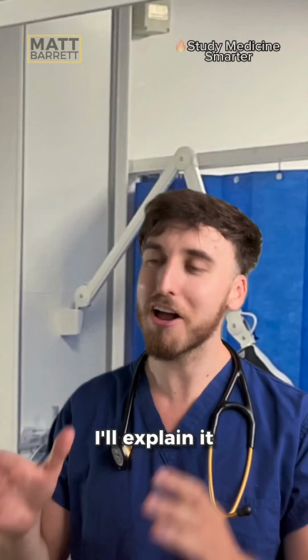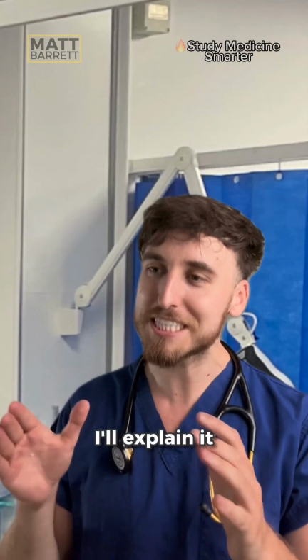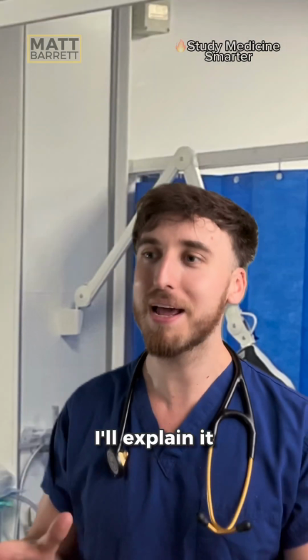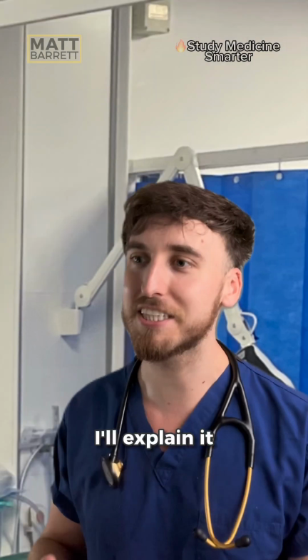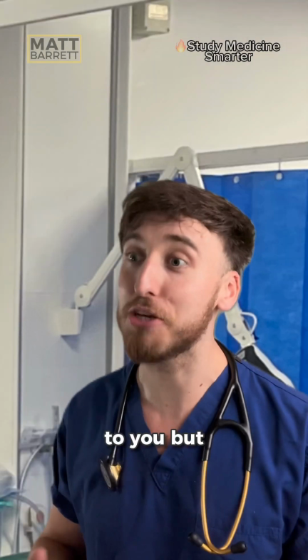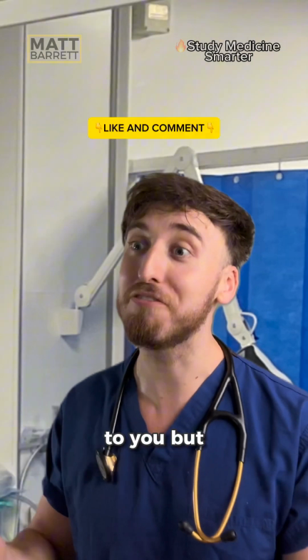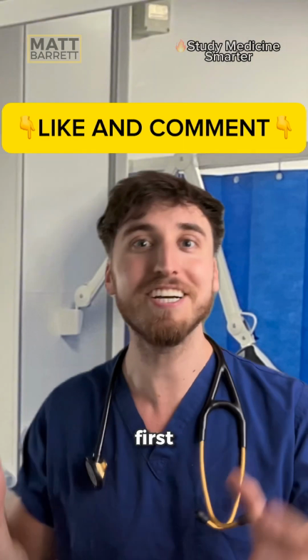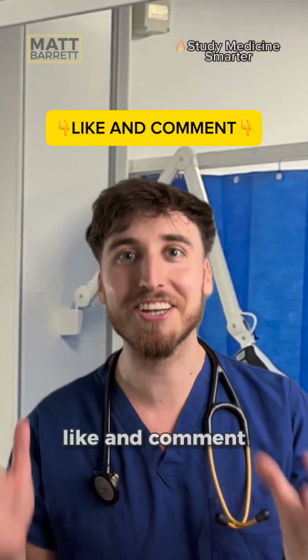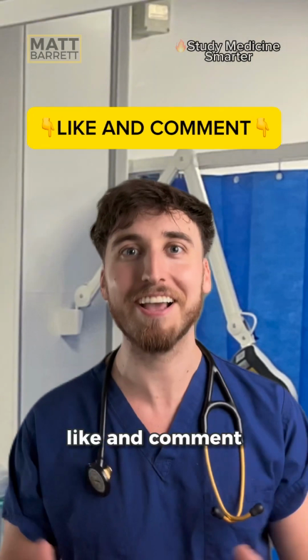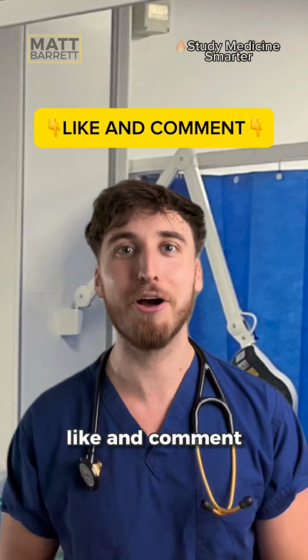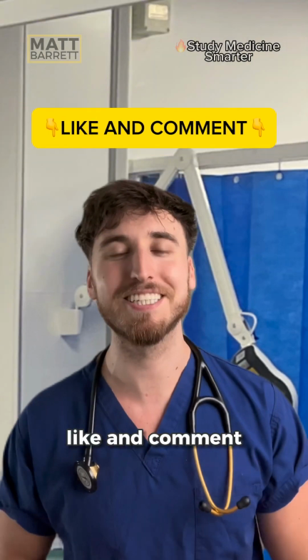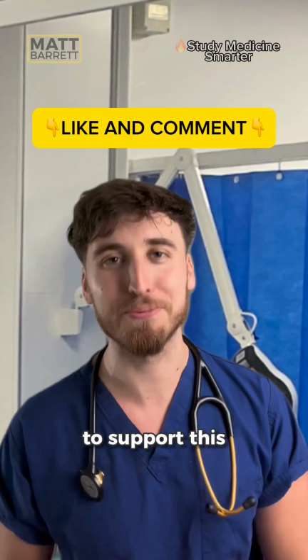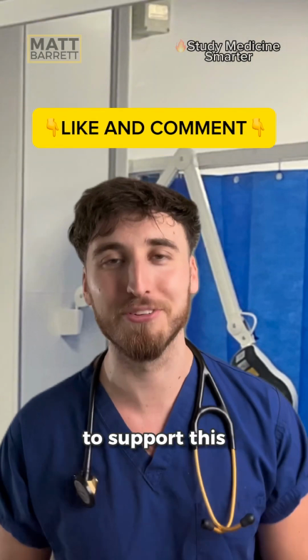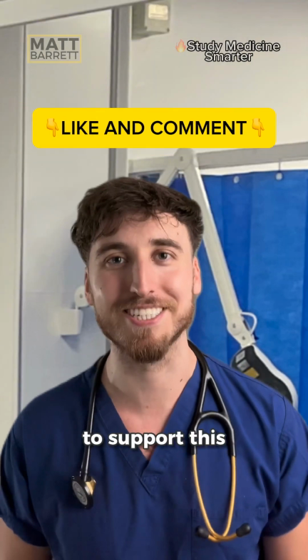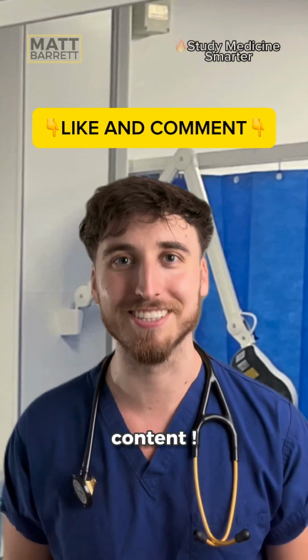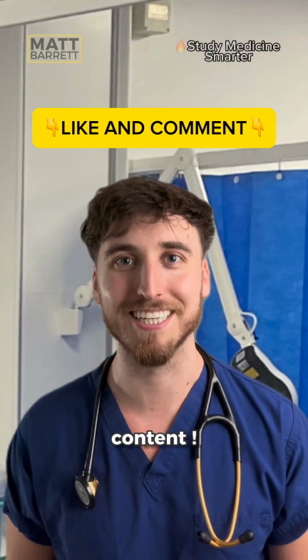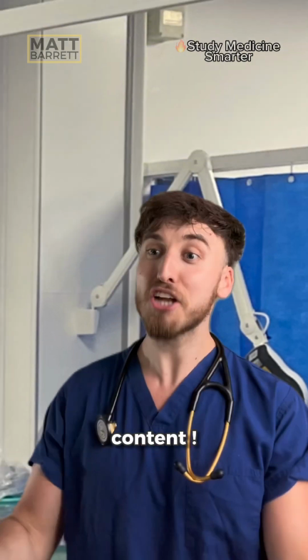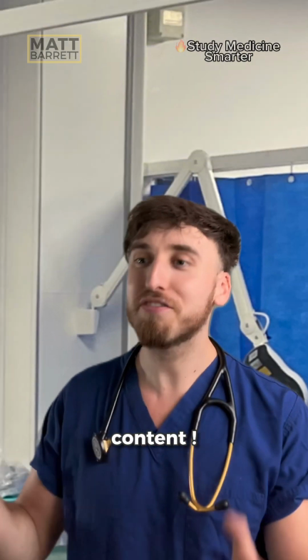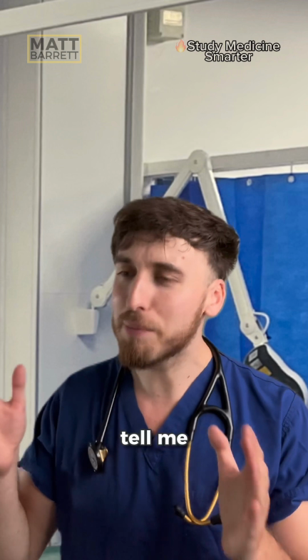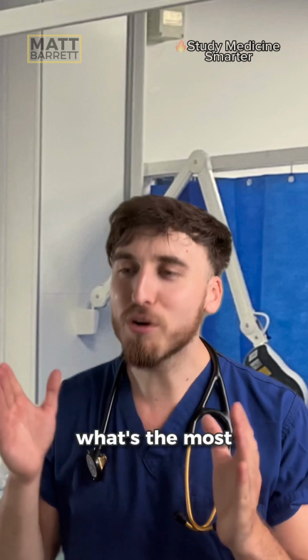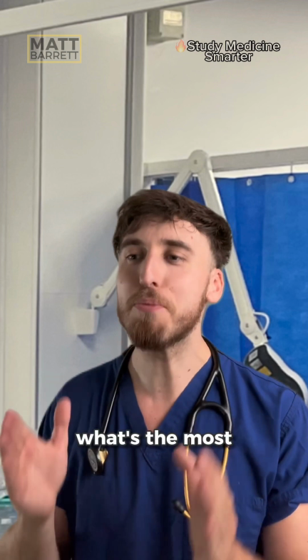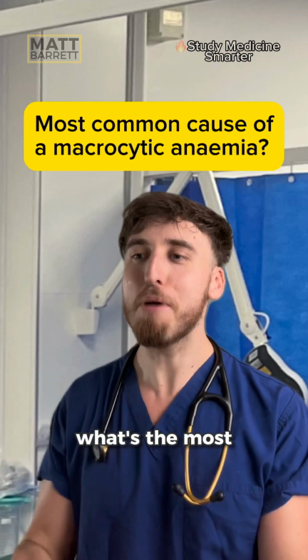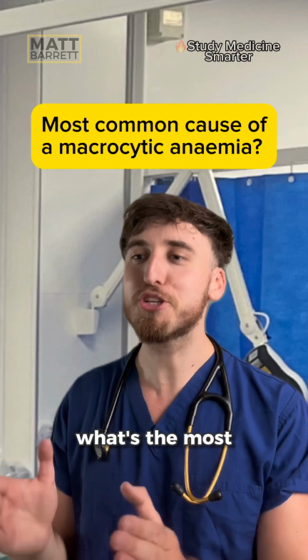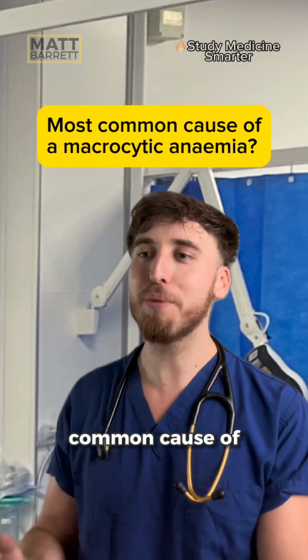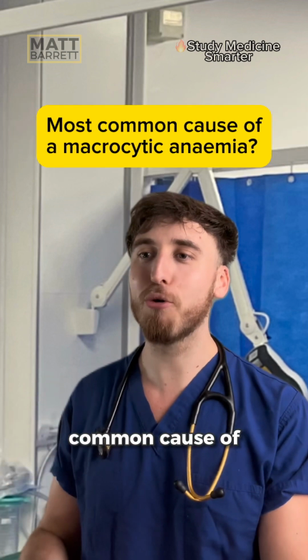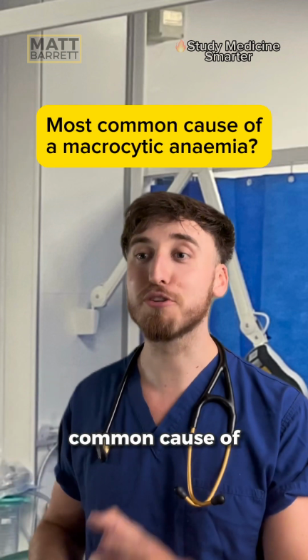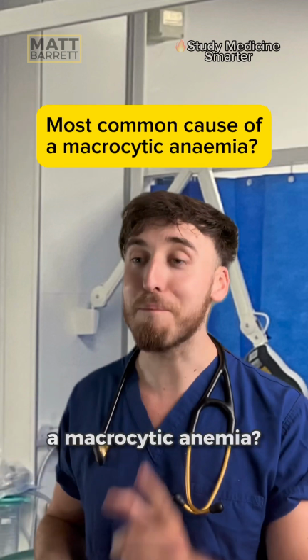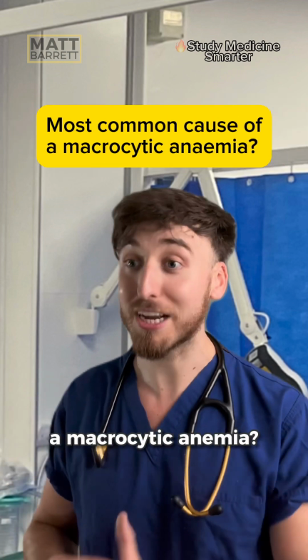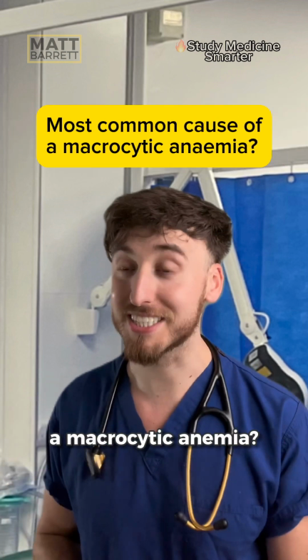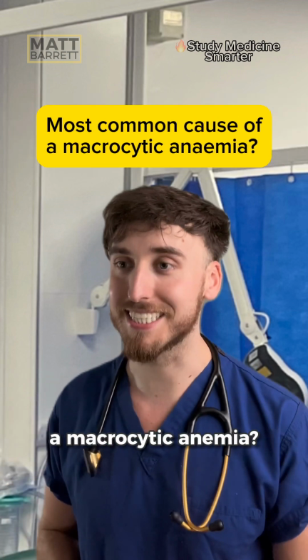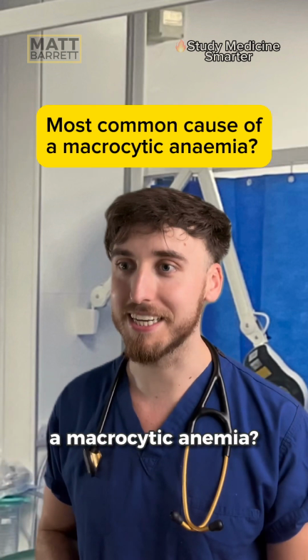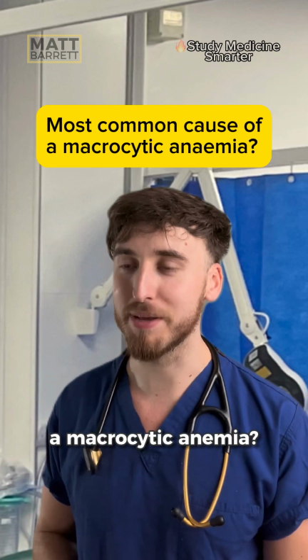I'll explain it to you. But first, start off — tell me, what's the most common cause of a macrocytic anemia?